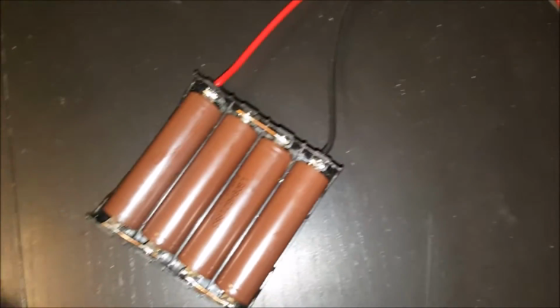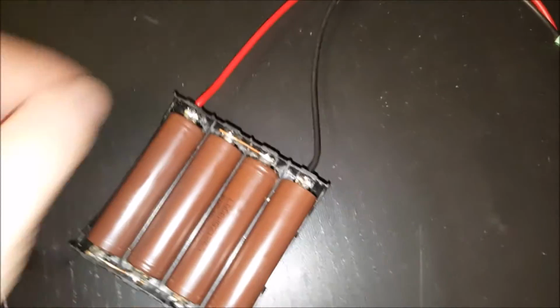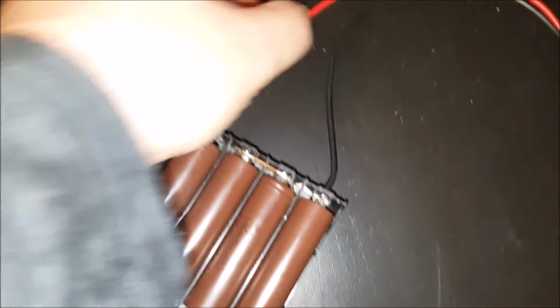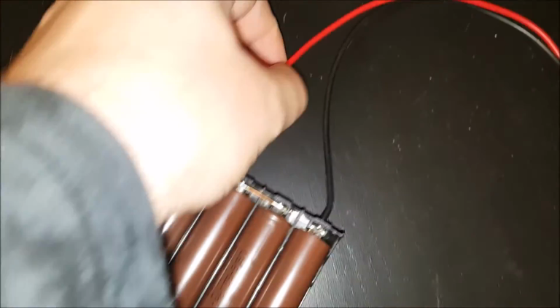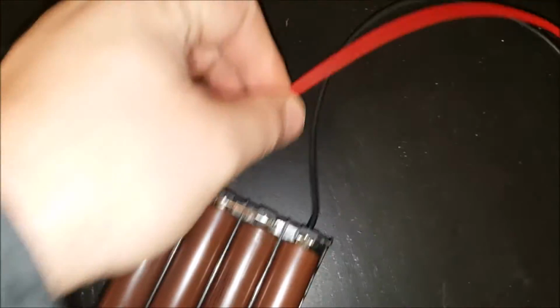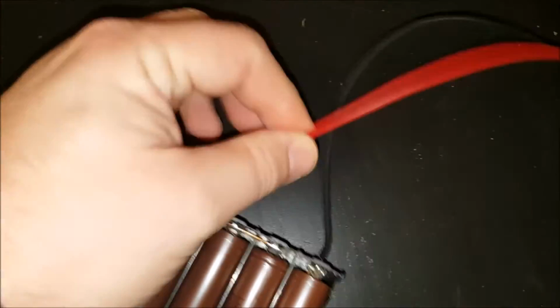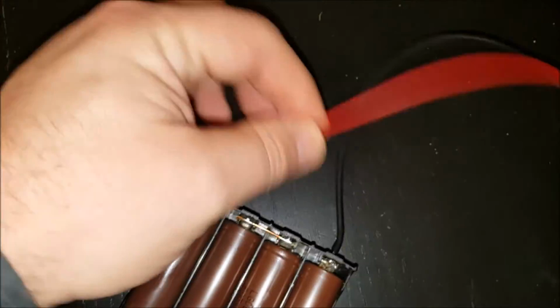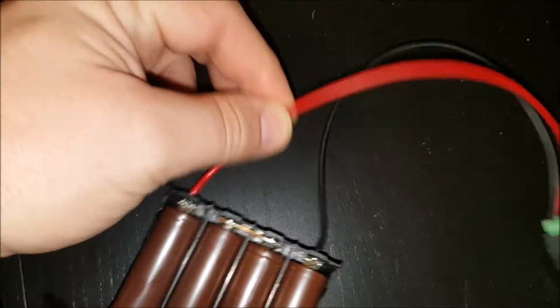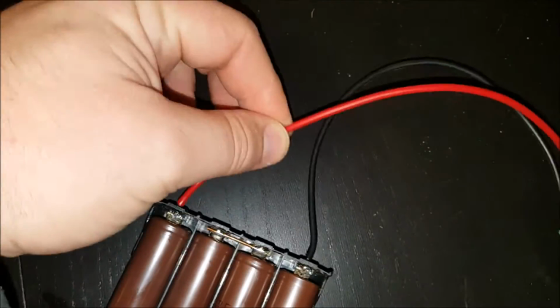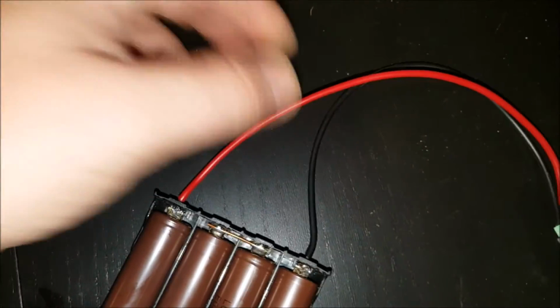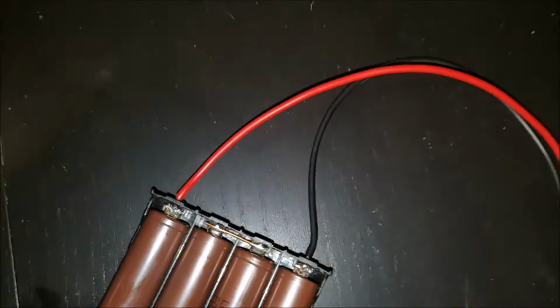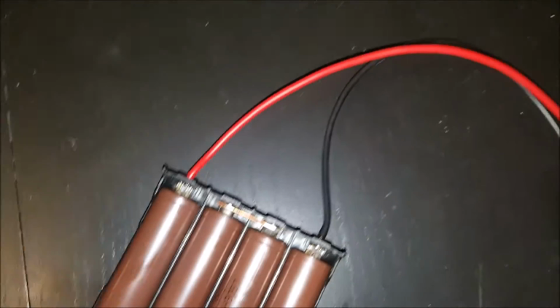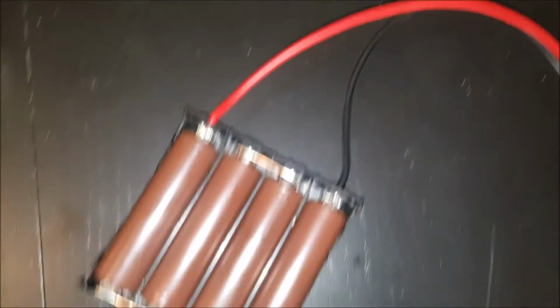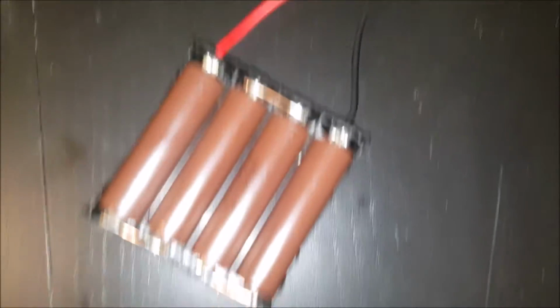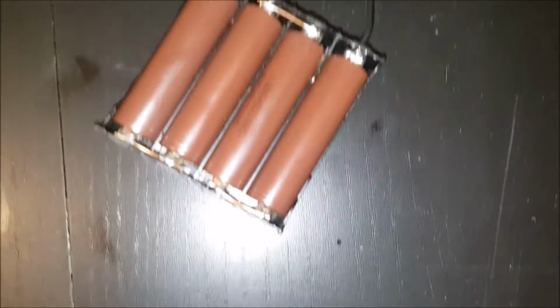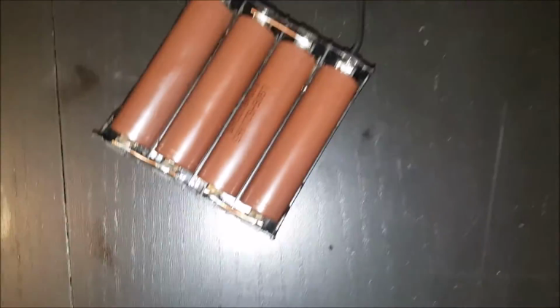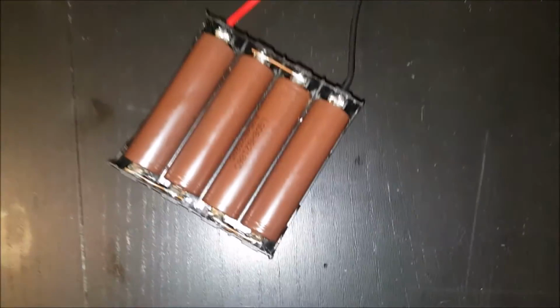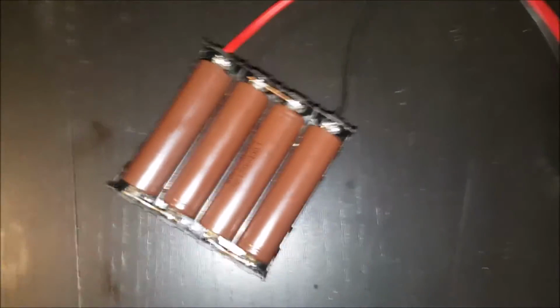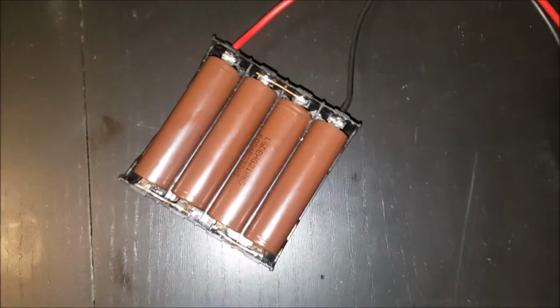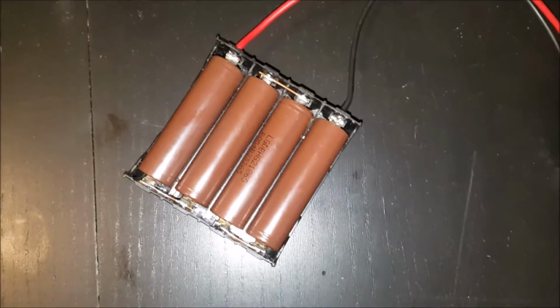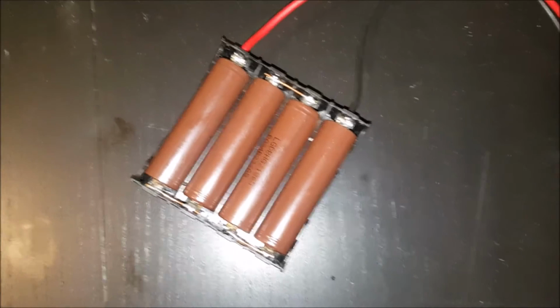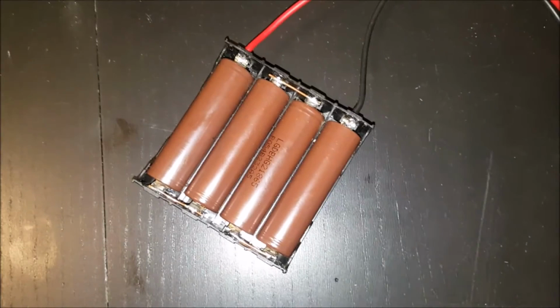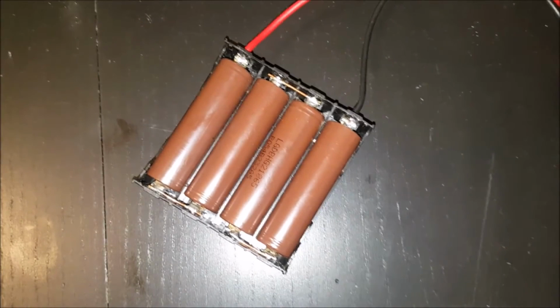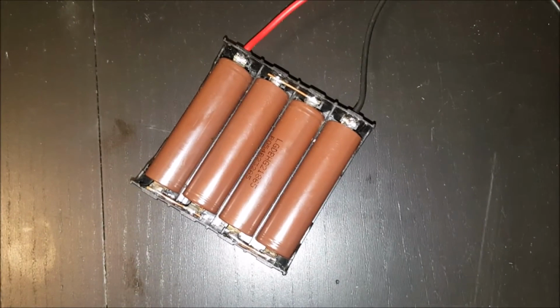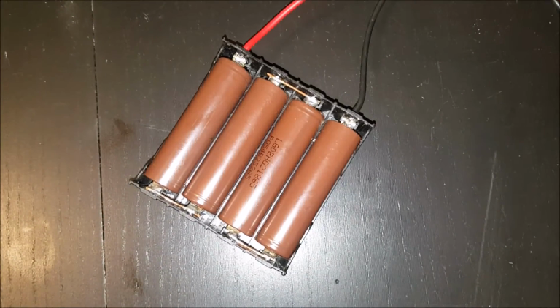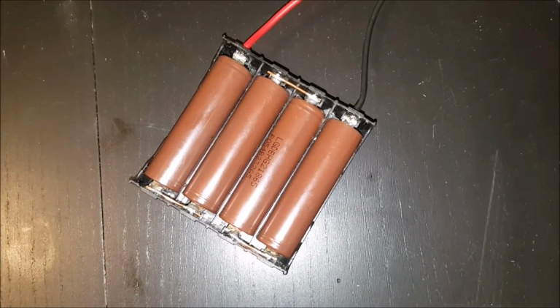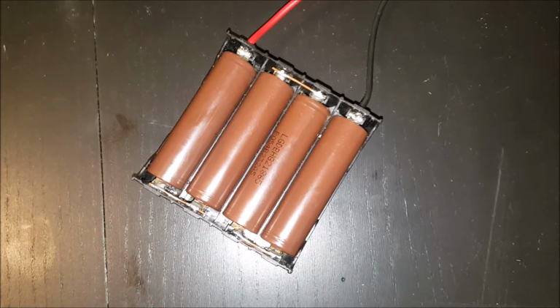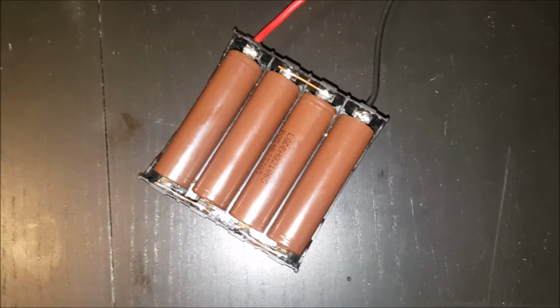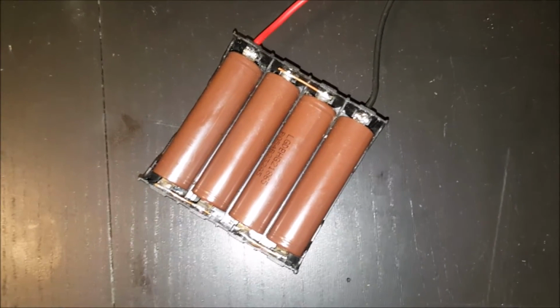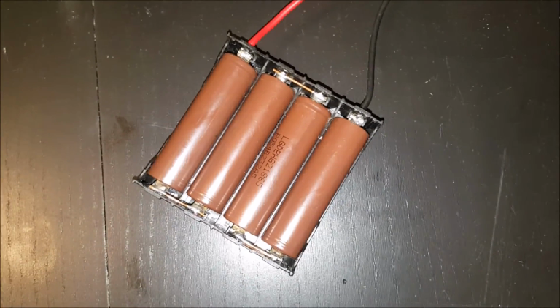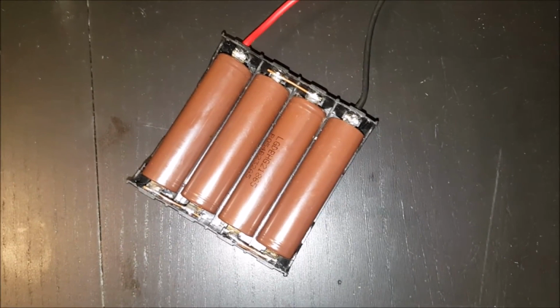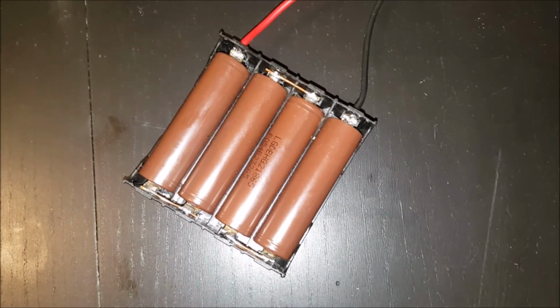The only thing I'm lacking is a fuse, so I need to add that as well, as these are pretty powerful cells.